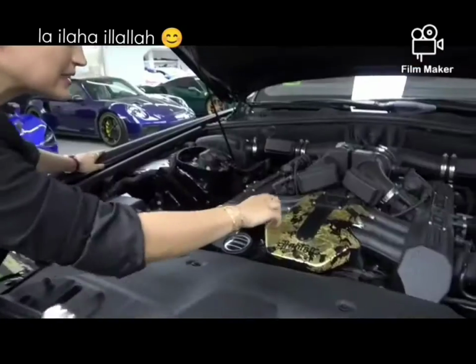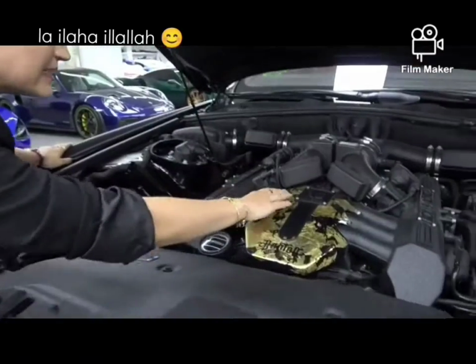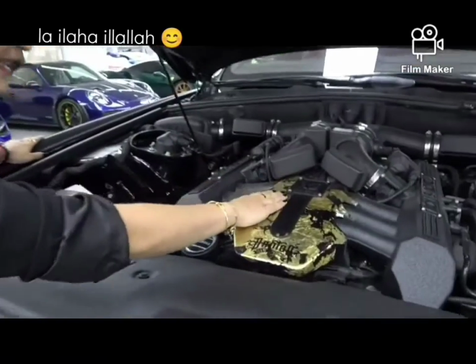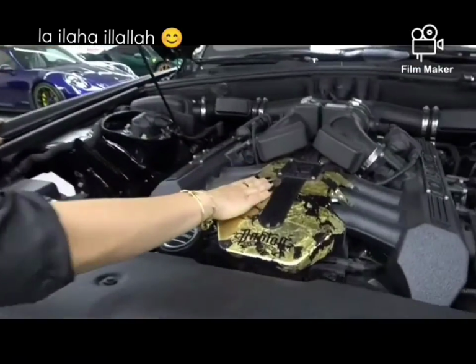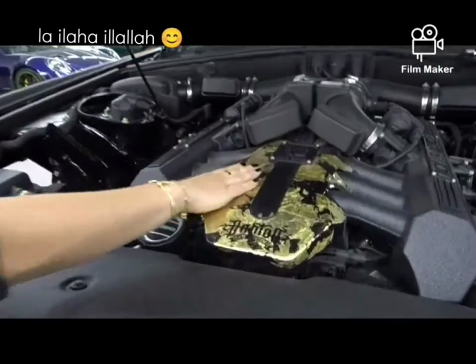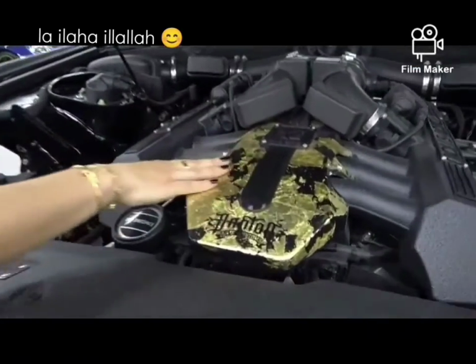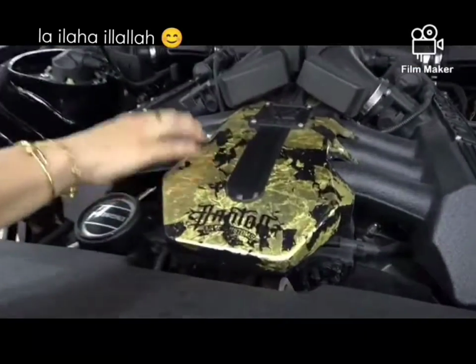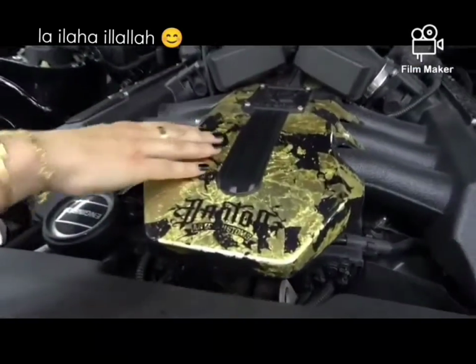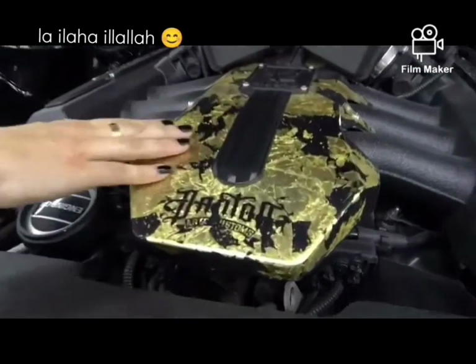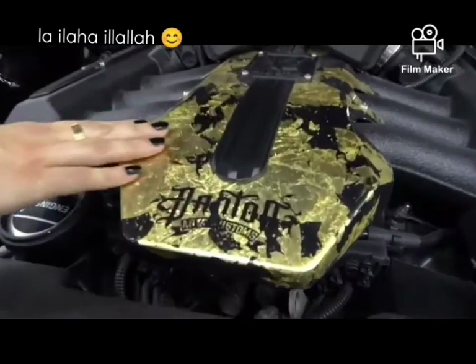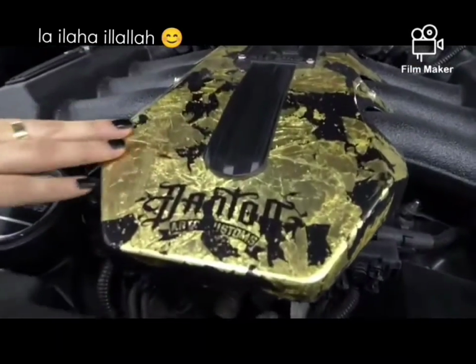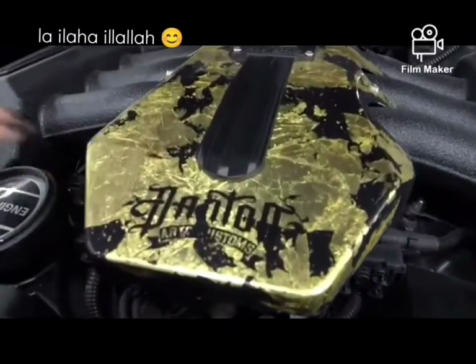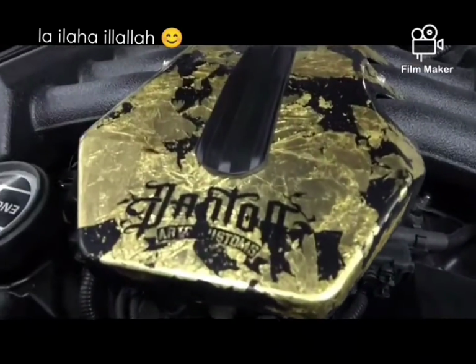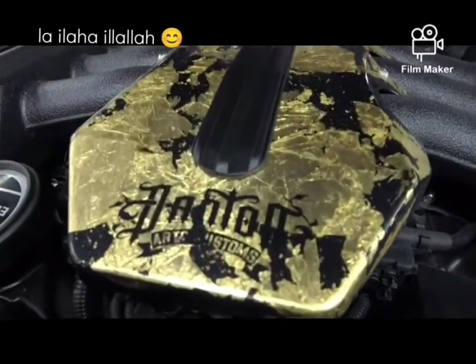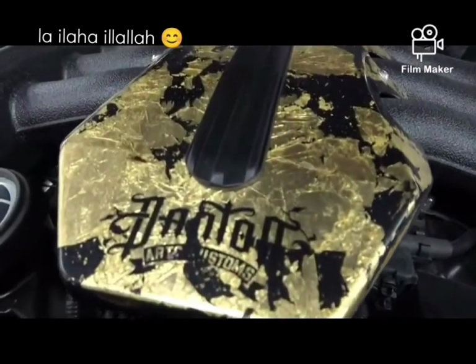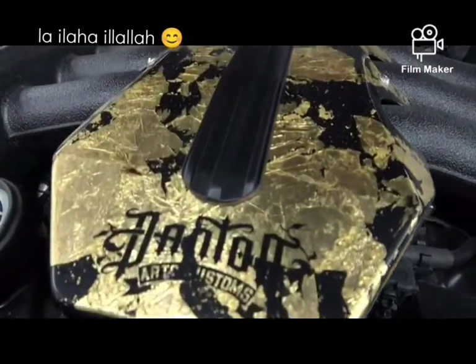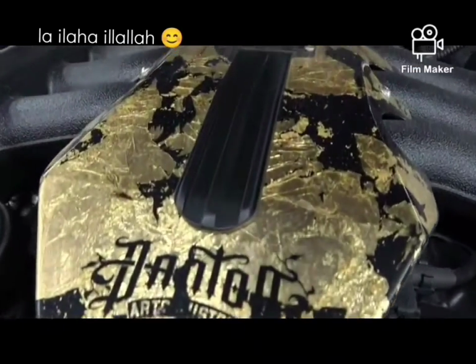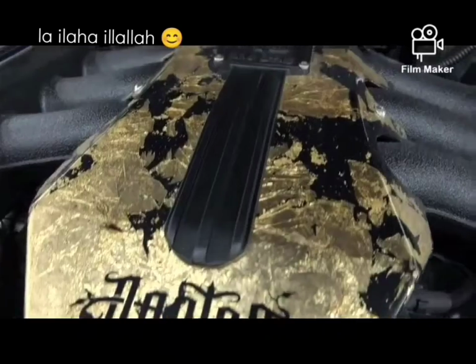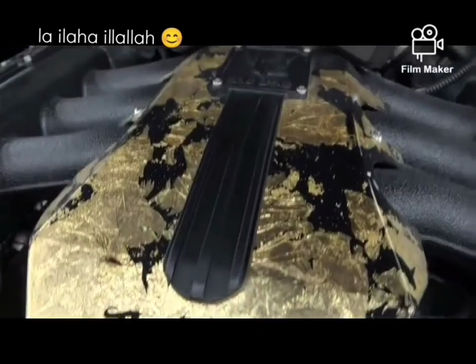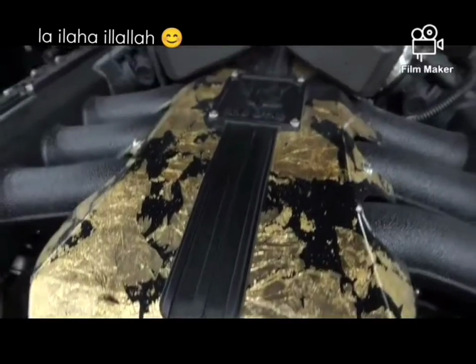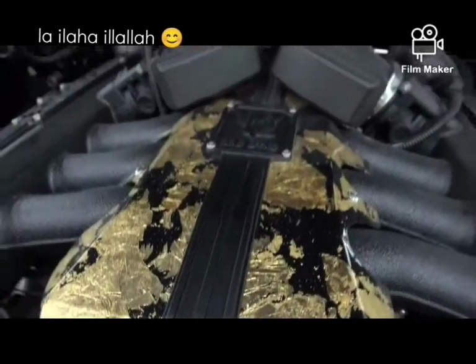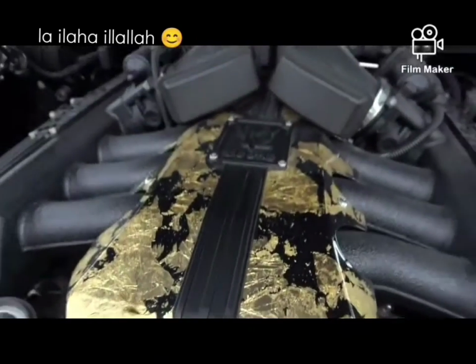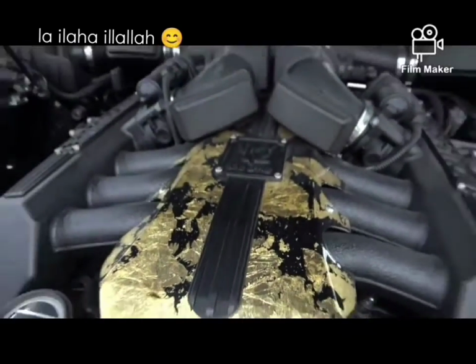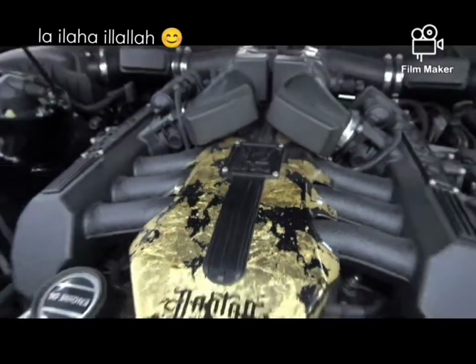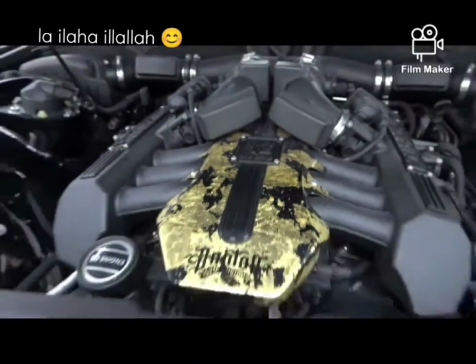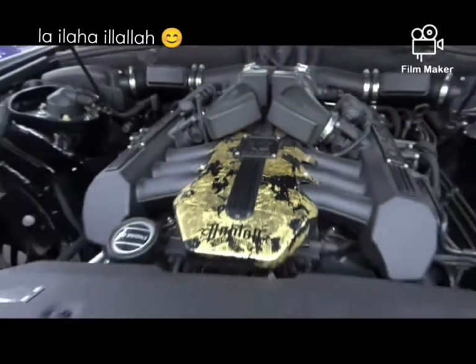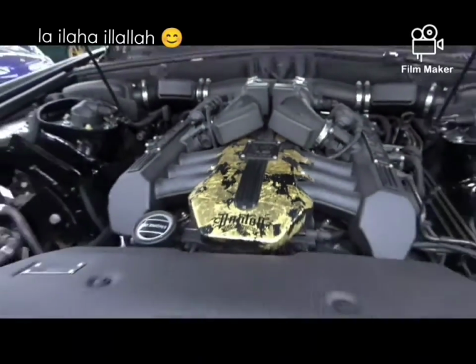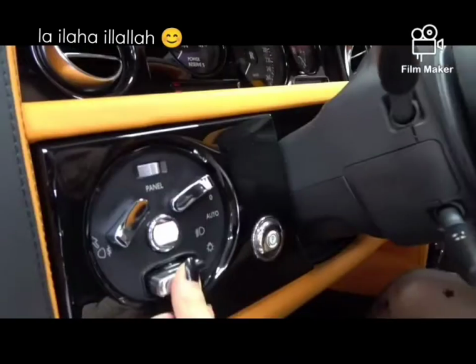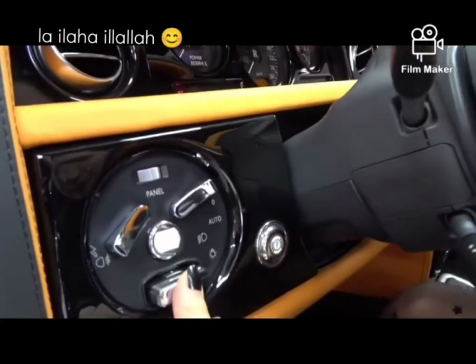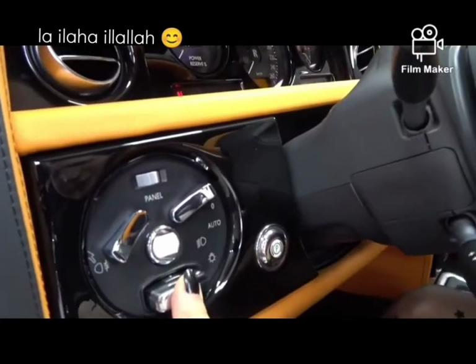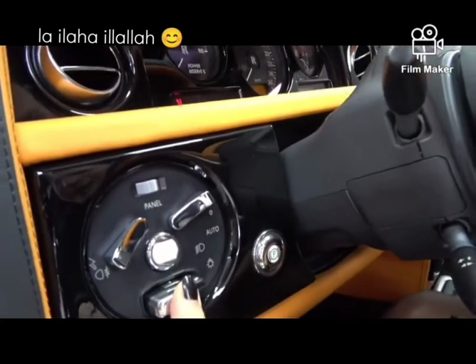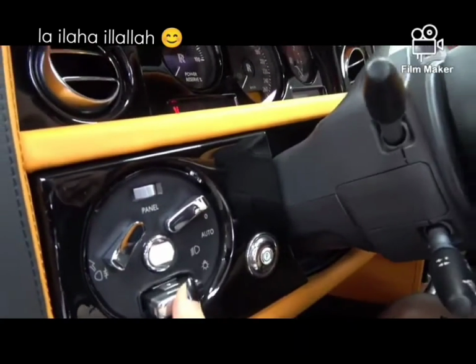He added a lot of gold-plated parts into this car — he did that little bling. You press the brake and it shows.